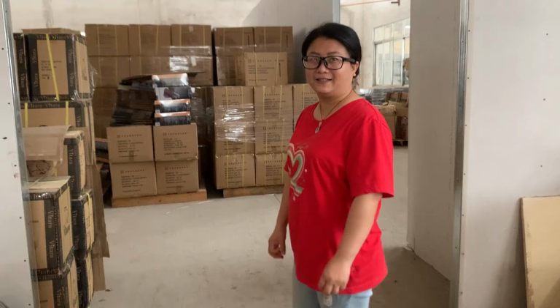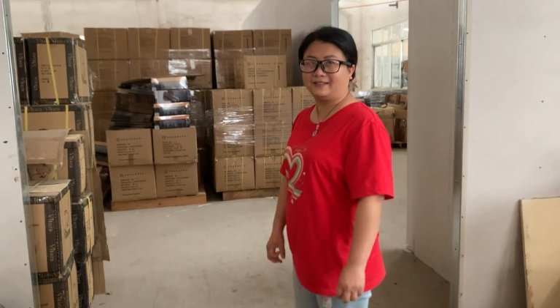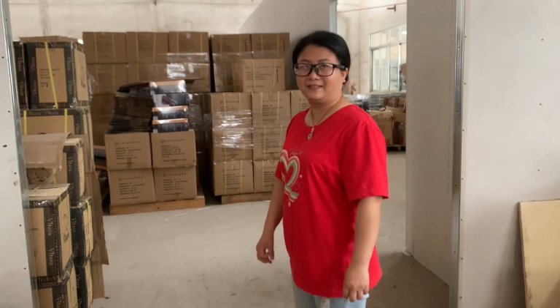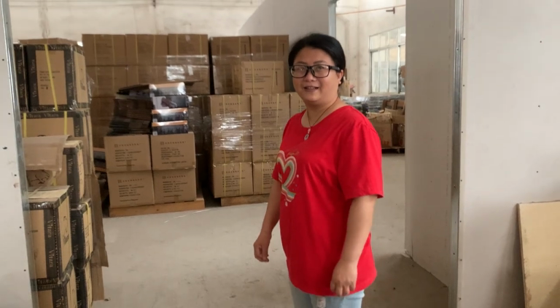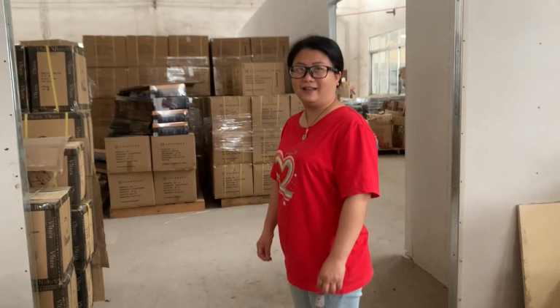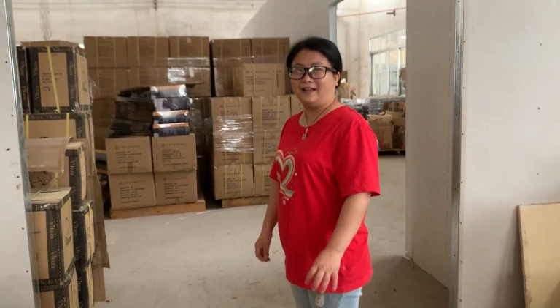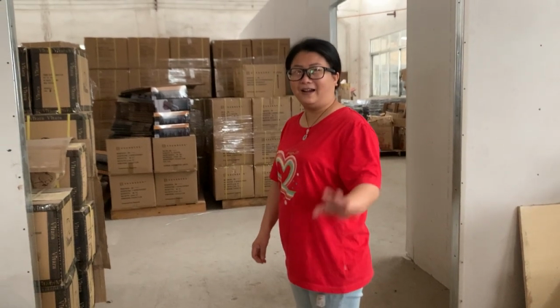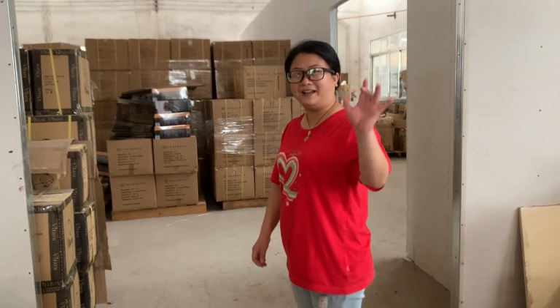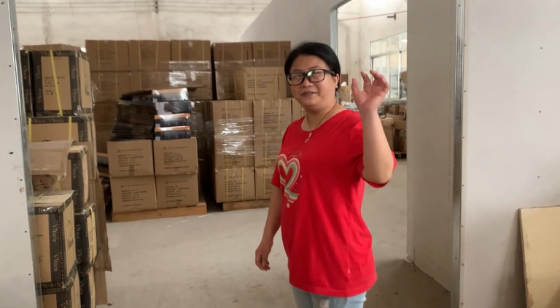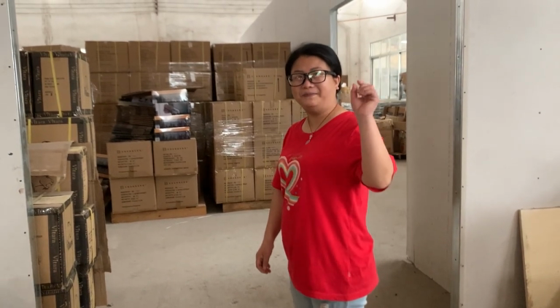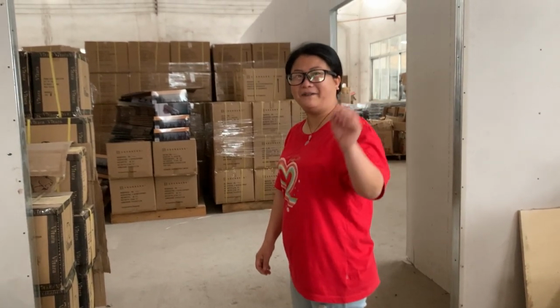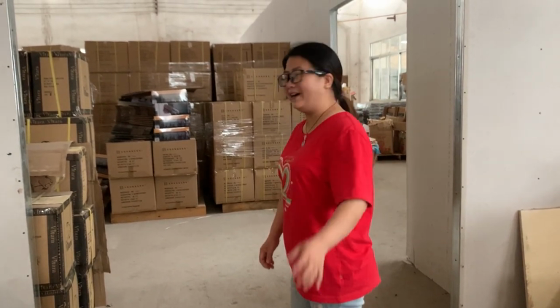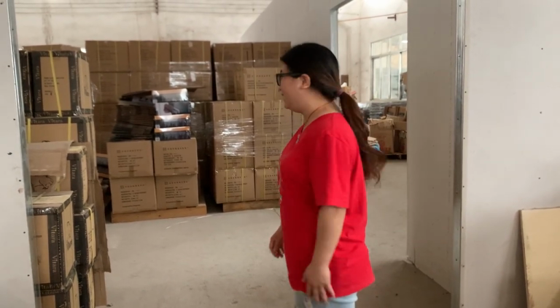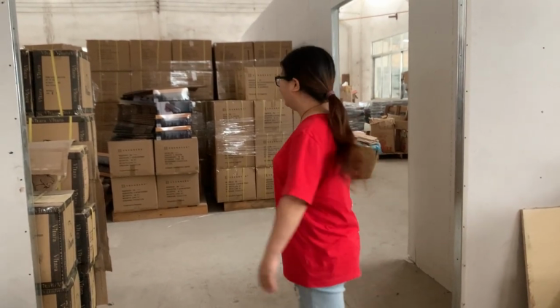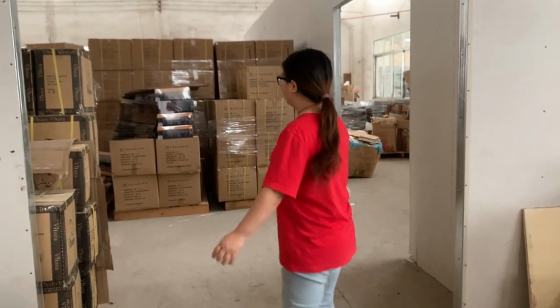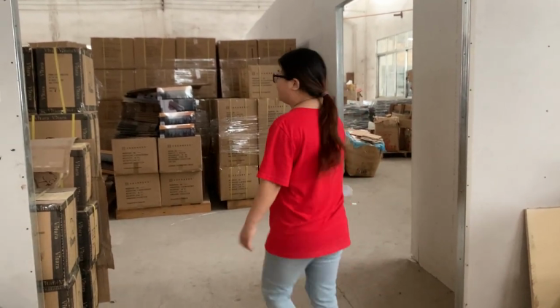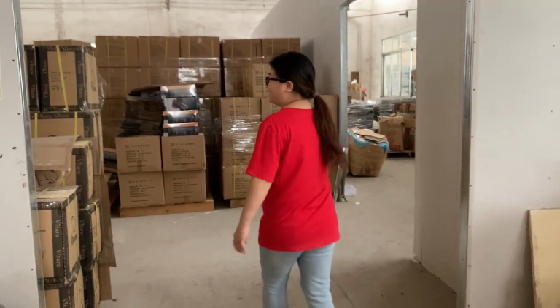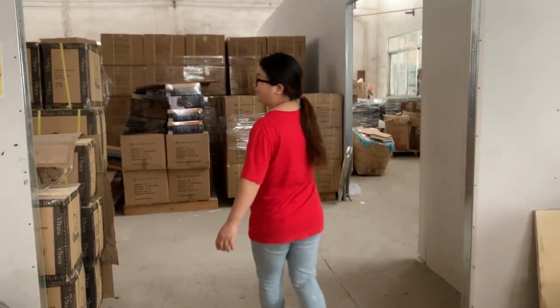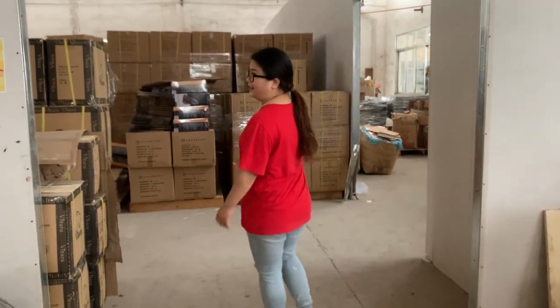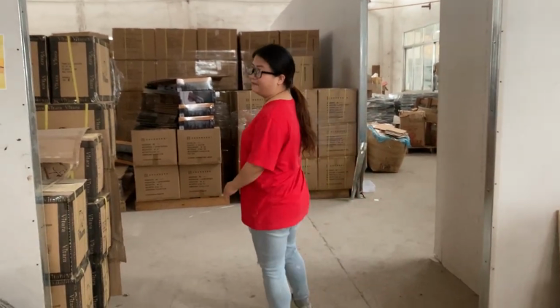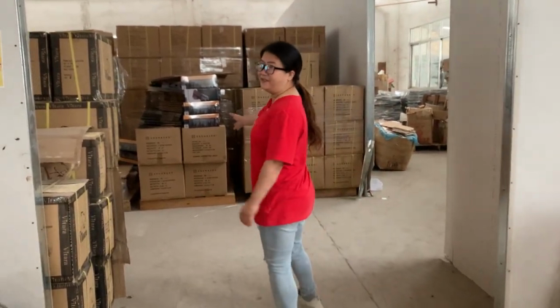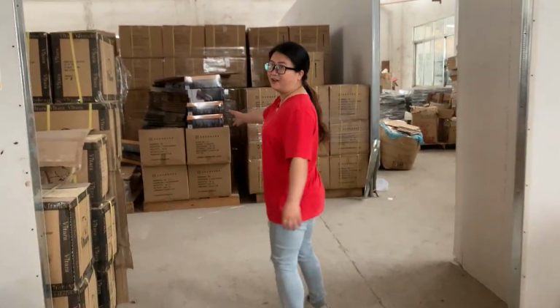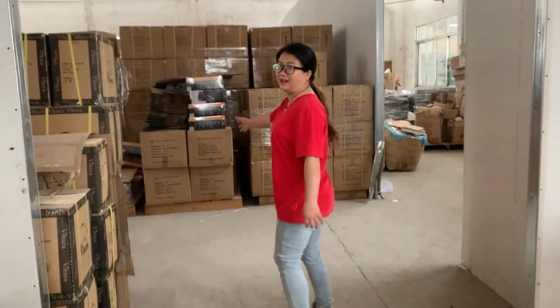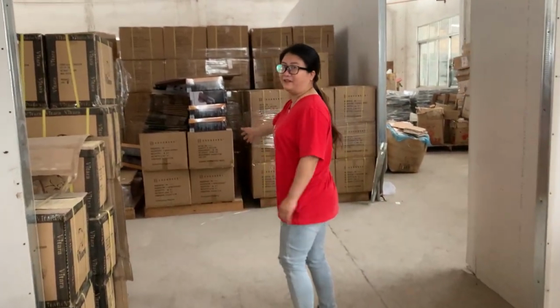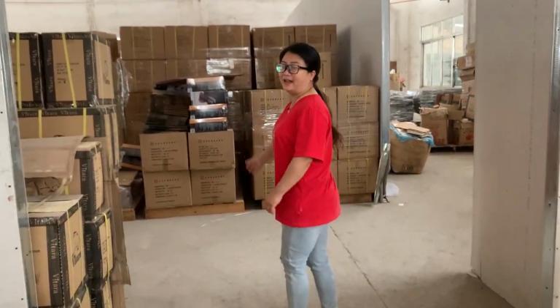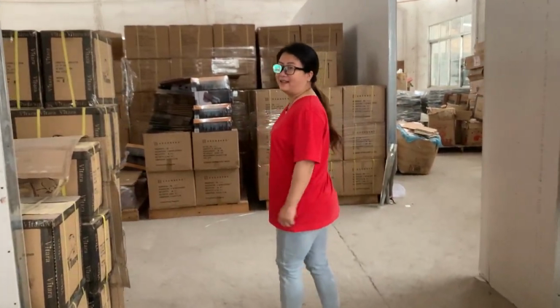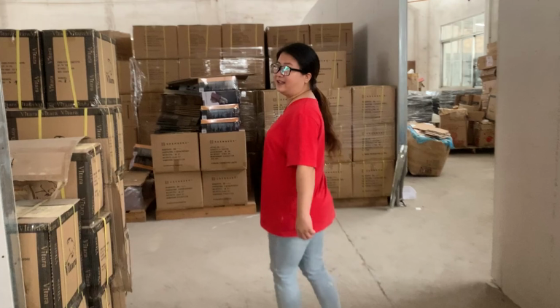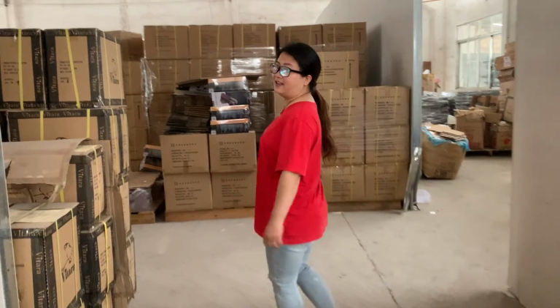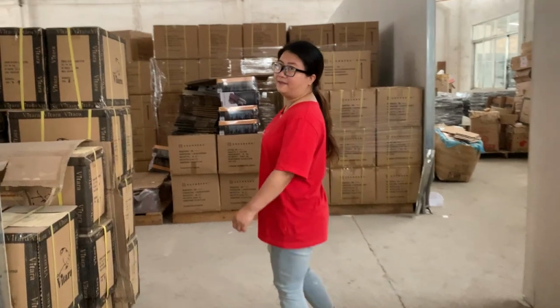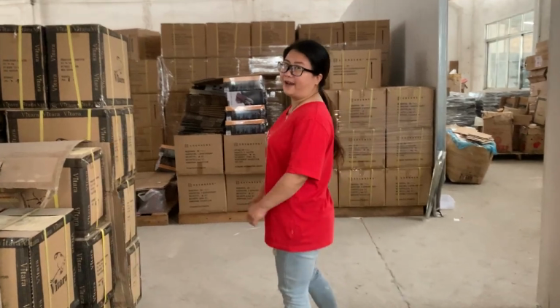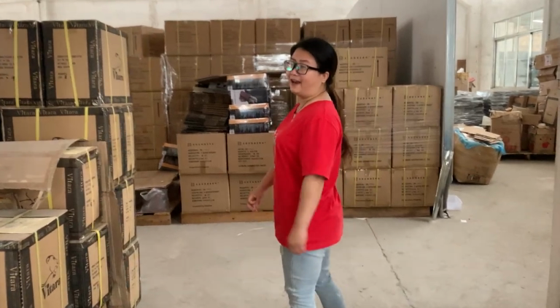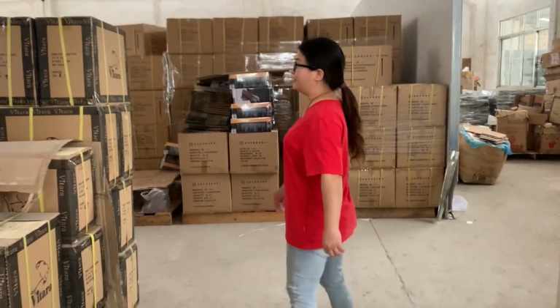Hello, my friends. This is one of our other warehouses.